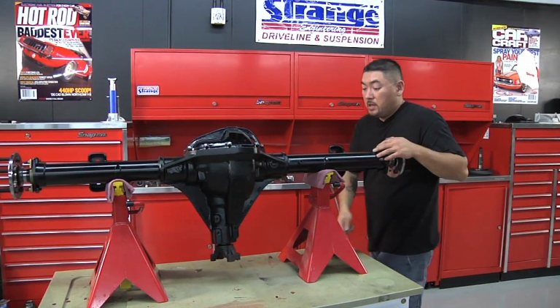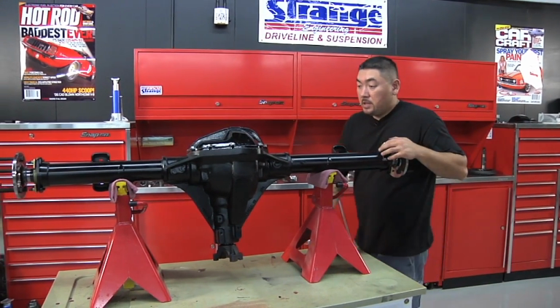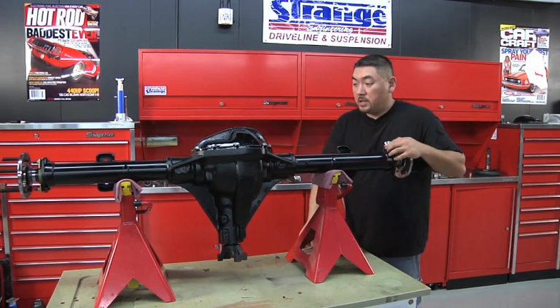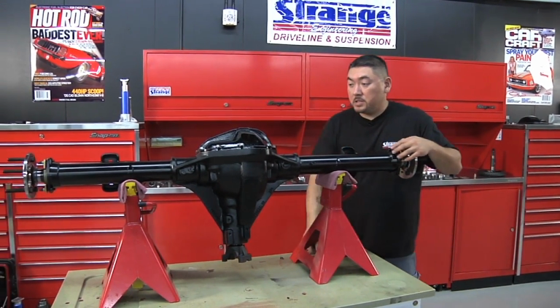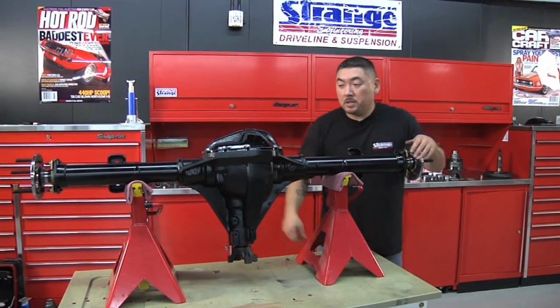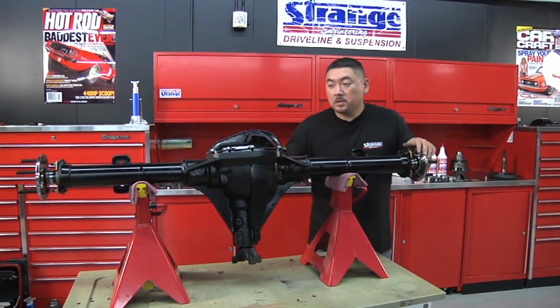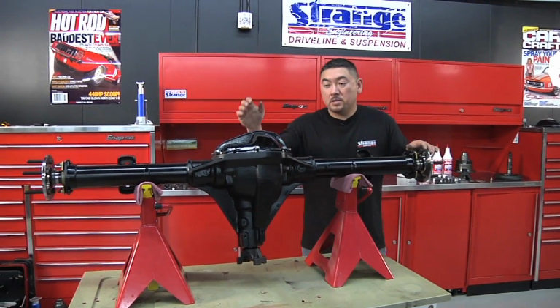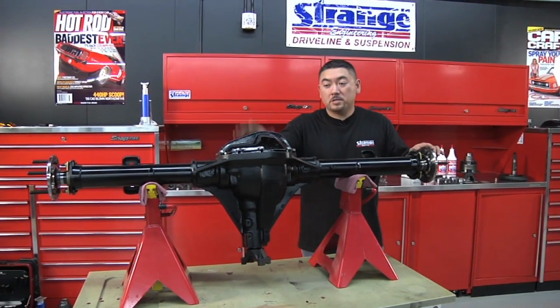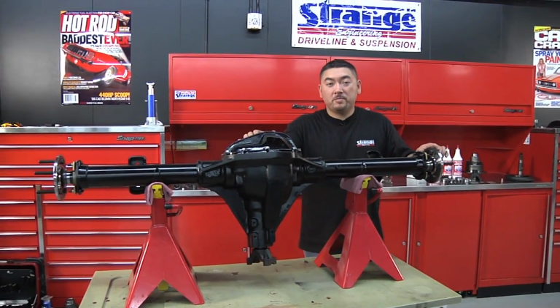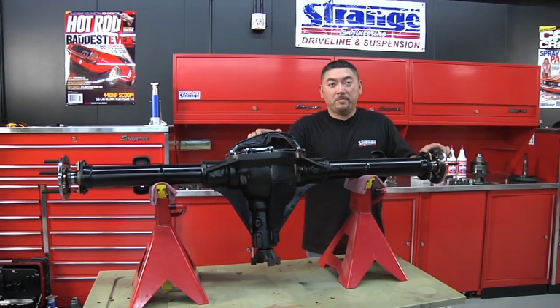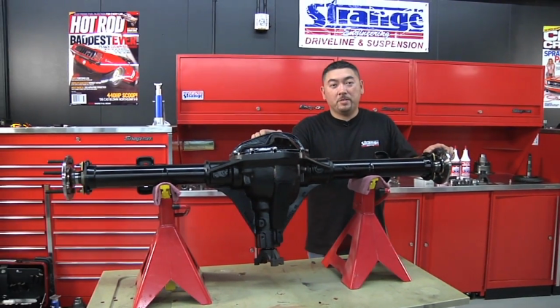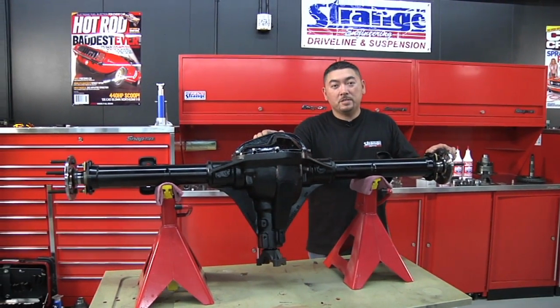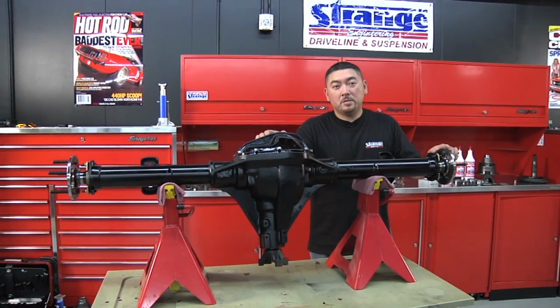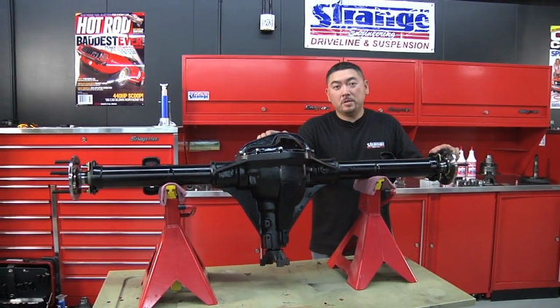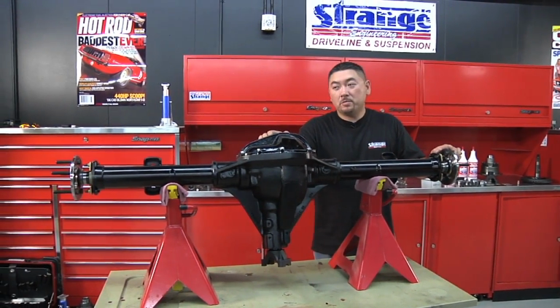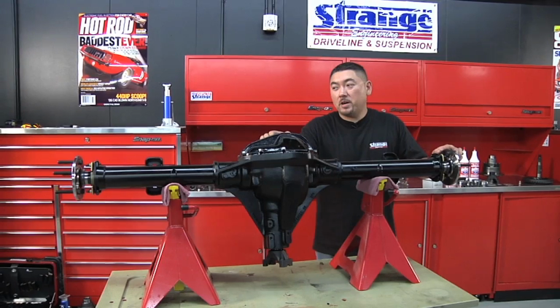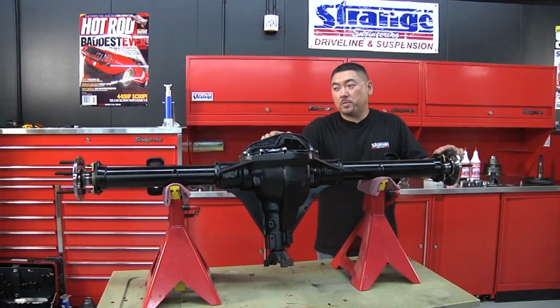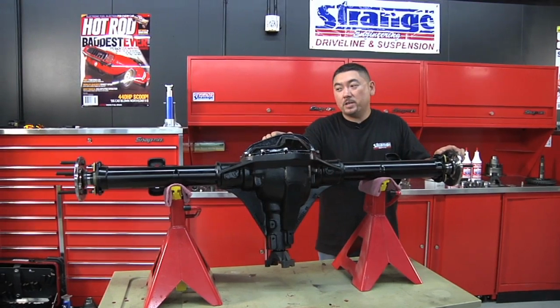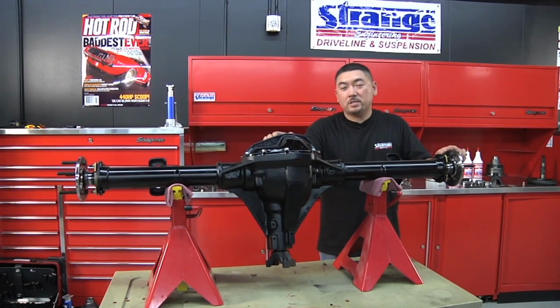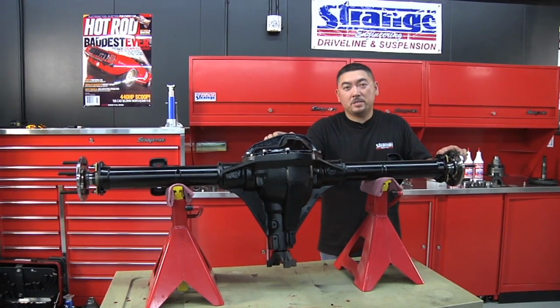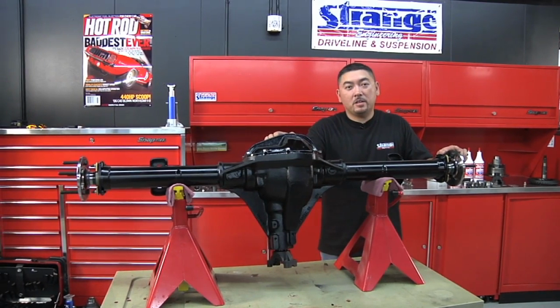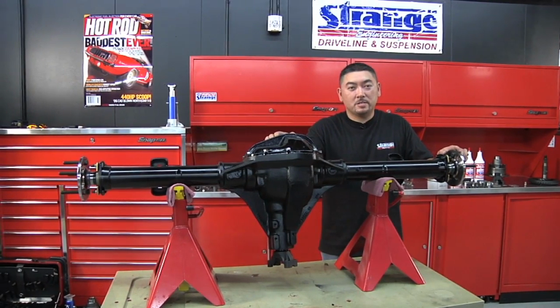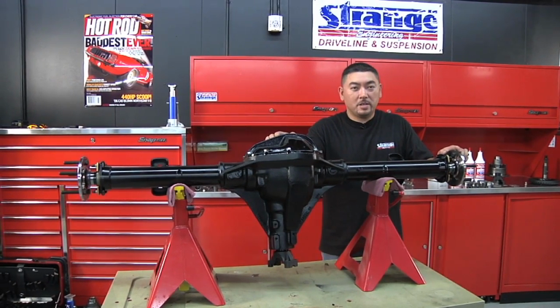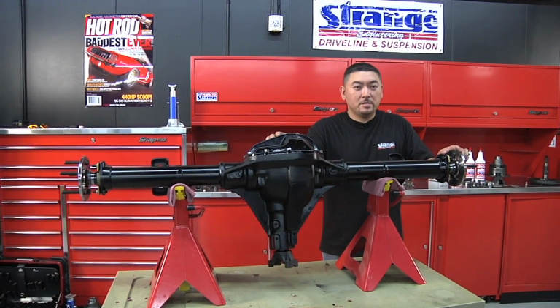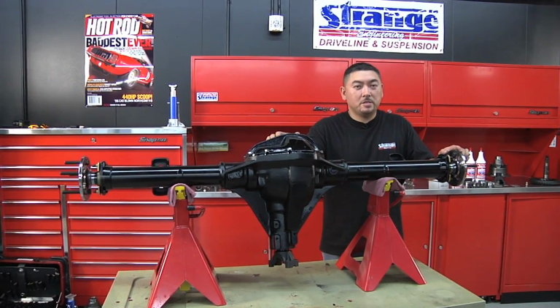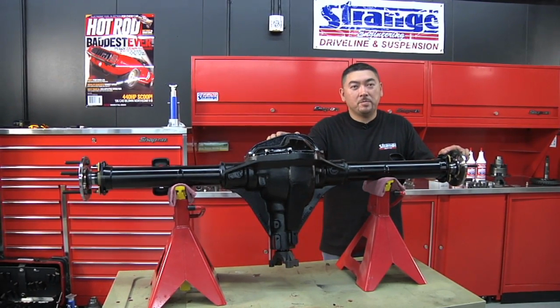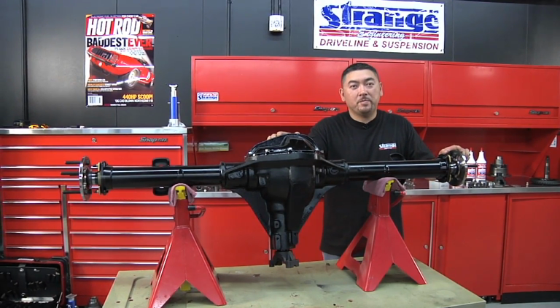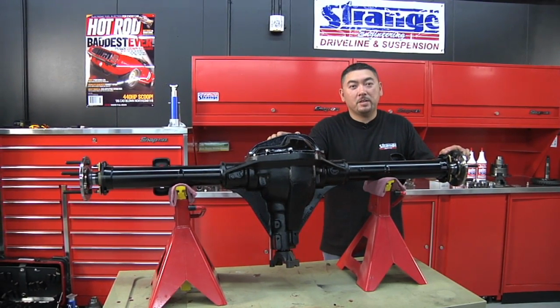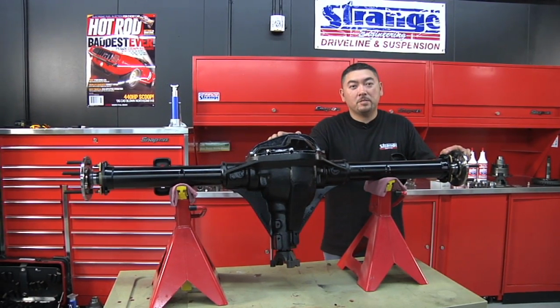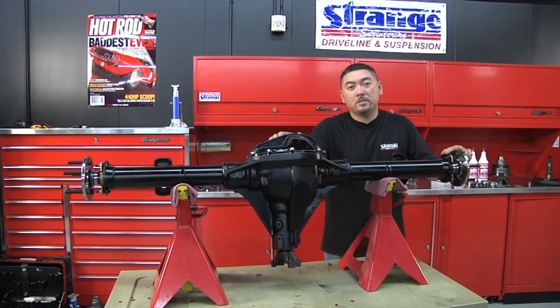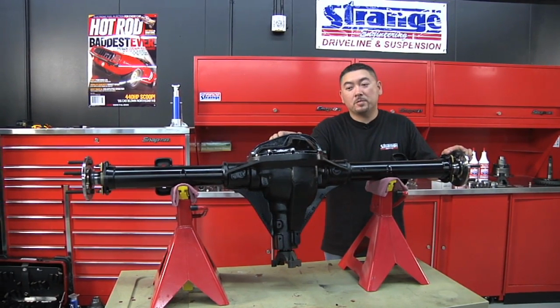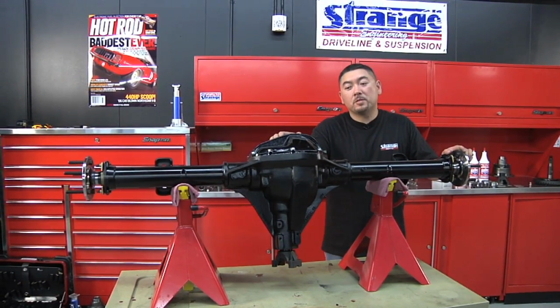And that's it — this is fully assembled without brakes. This is exactly how it's shipped from the factory to your door.